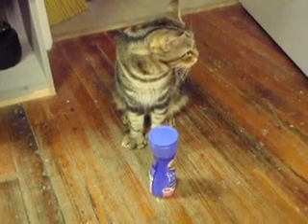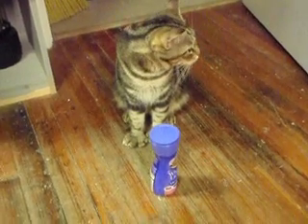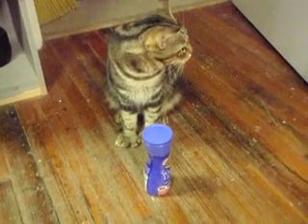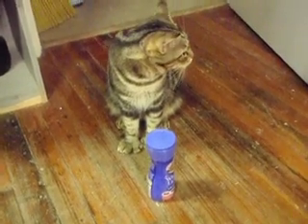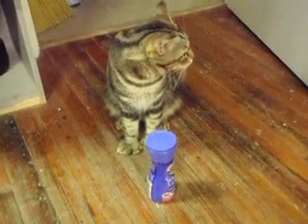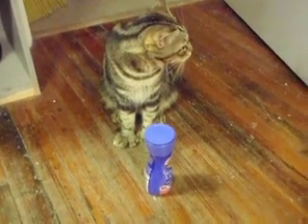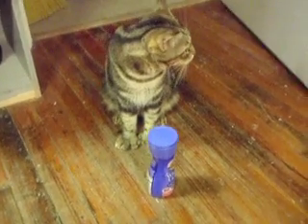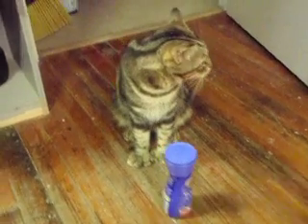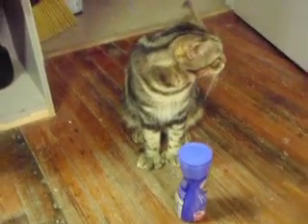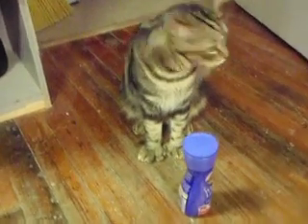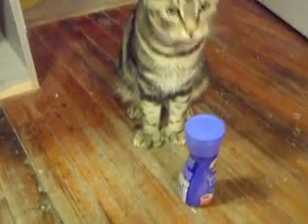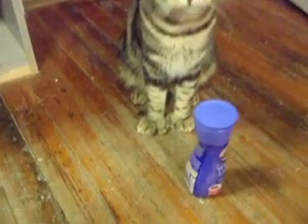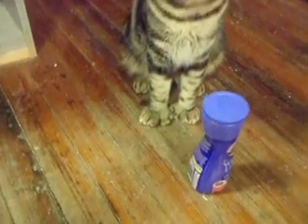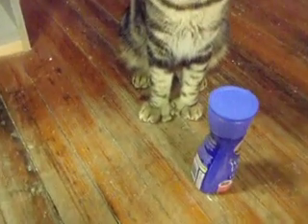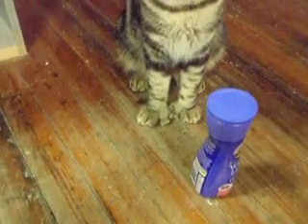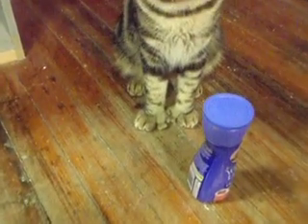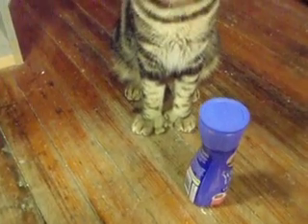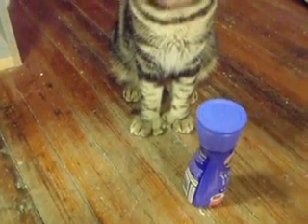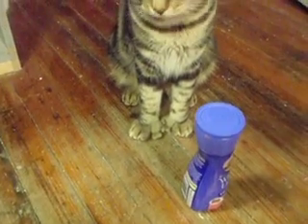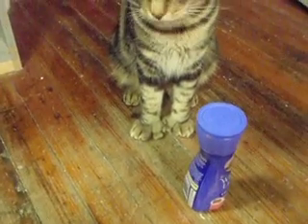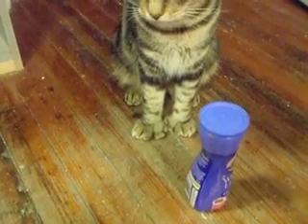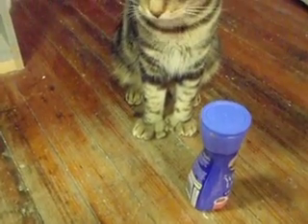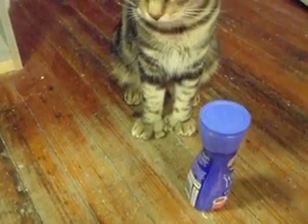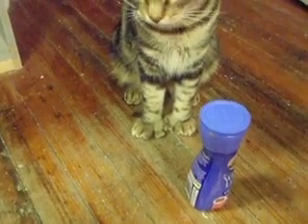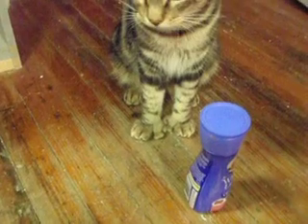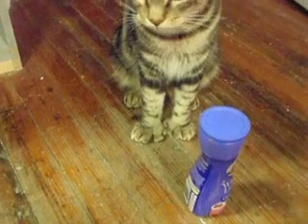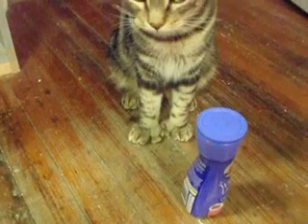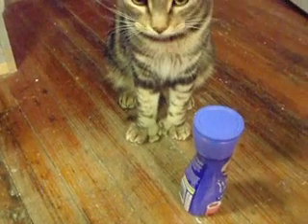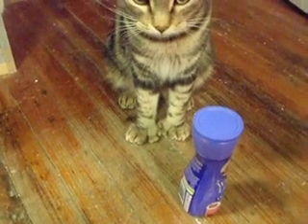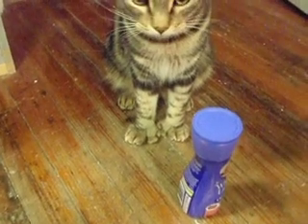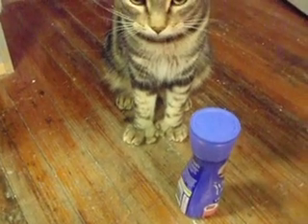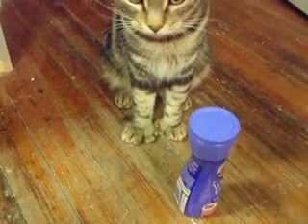He's a polydactyl by the way. Check out his paws. He's got seven toes.